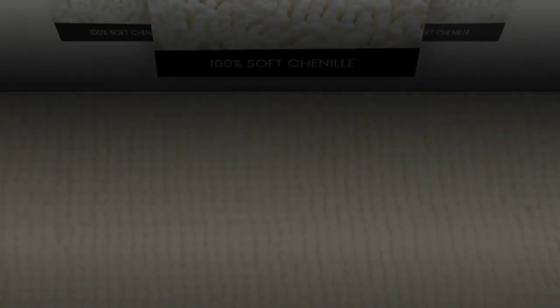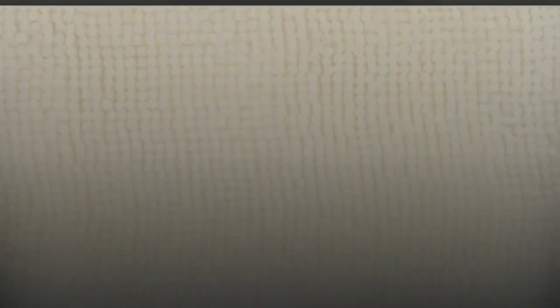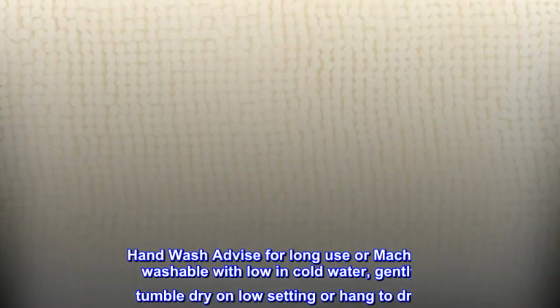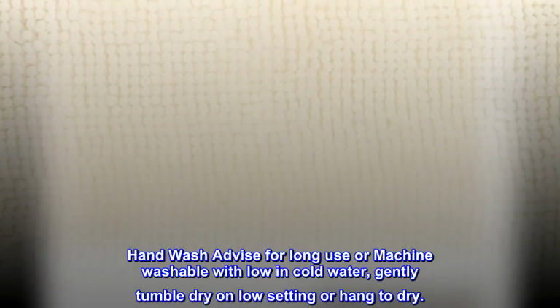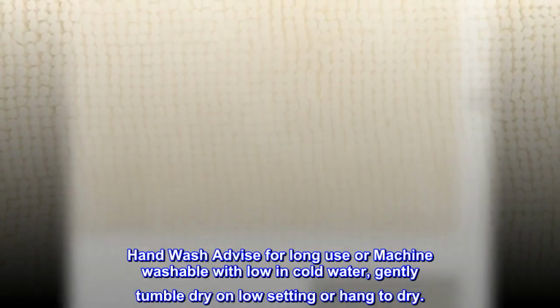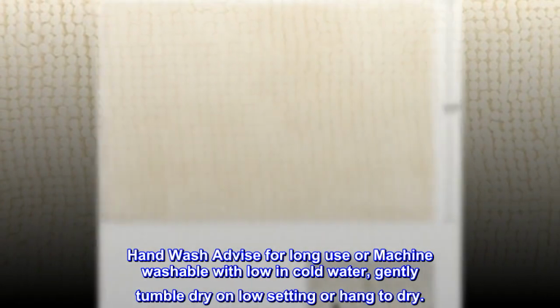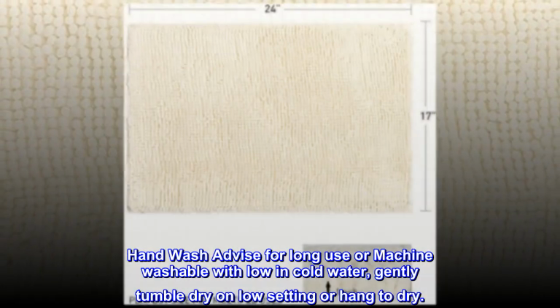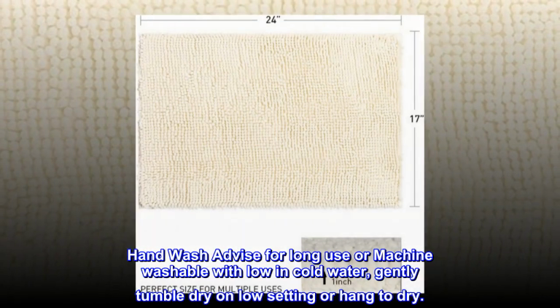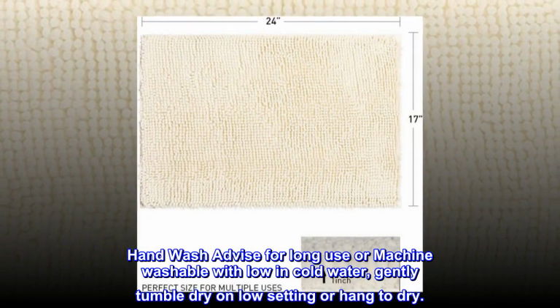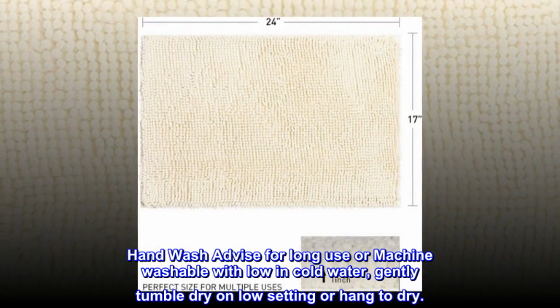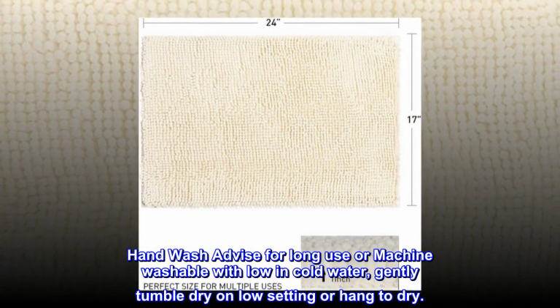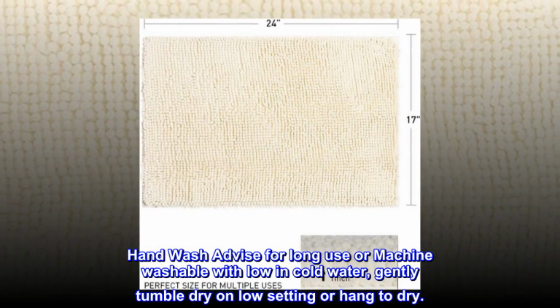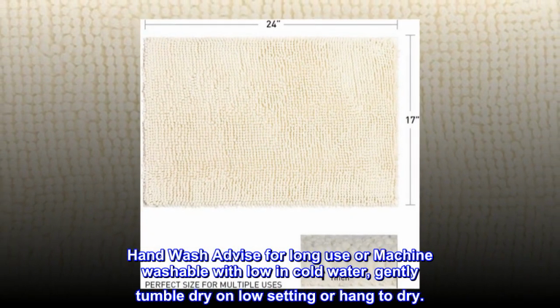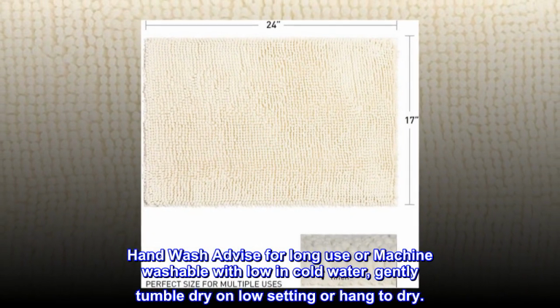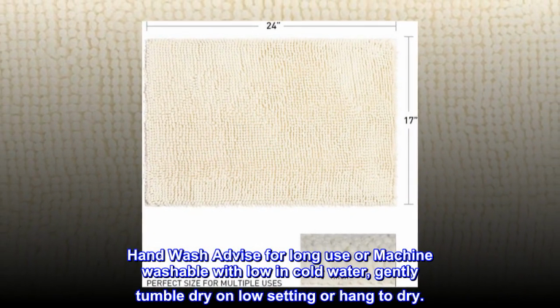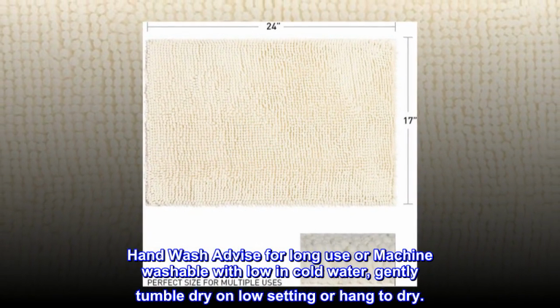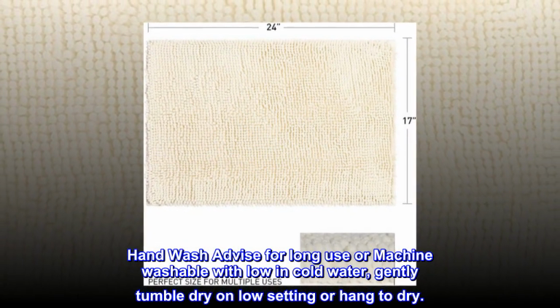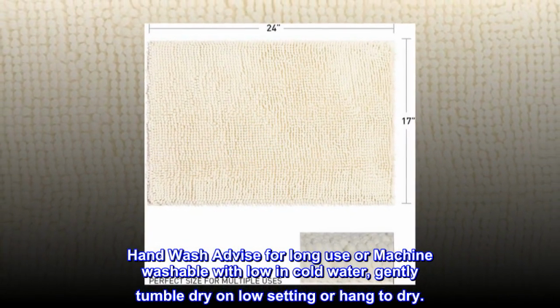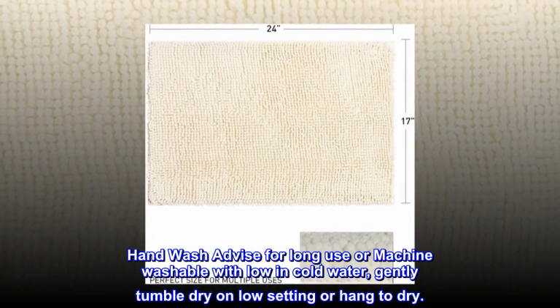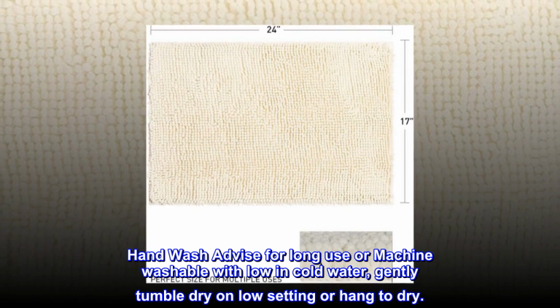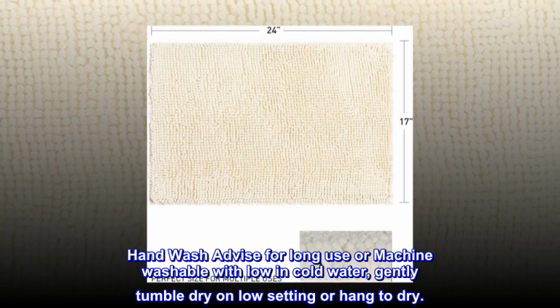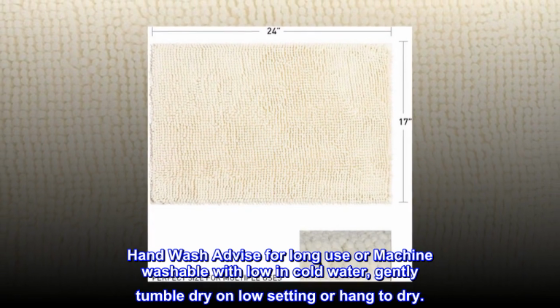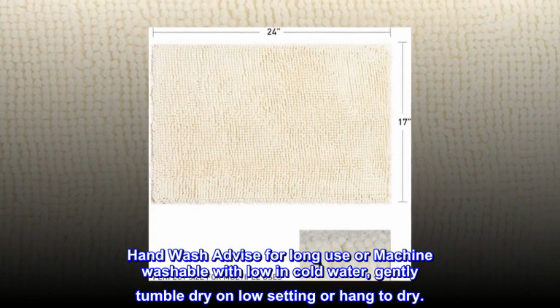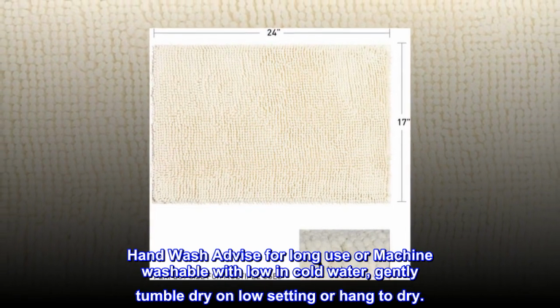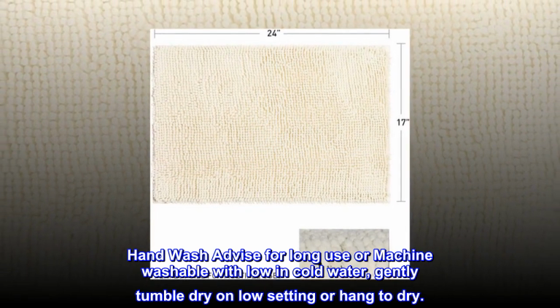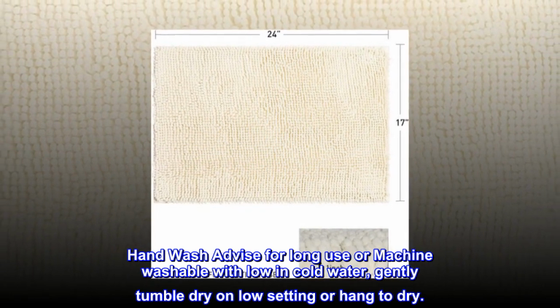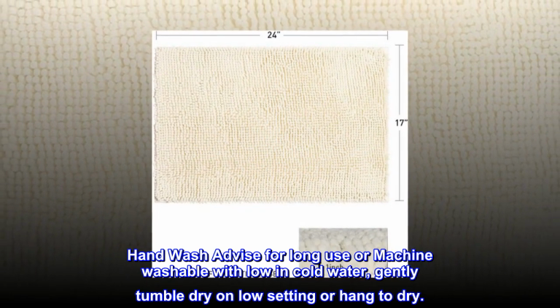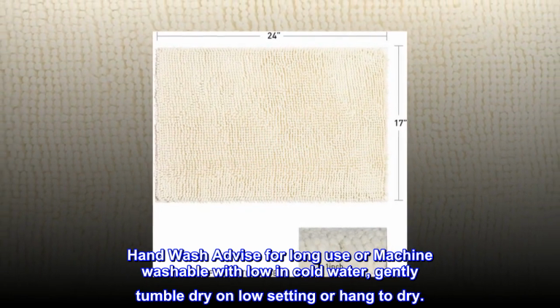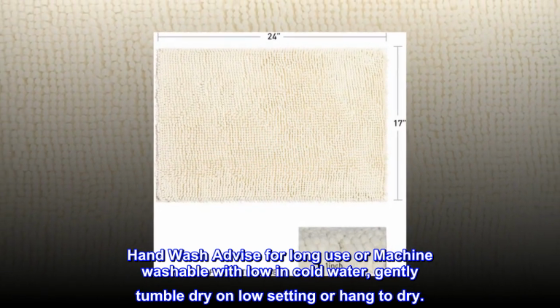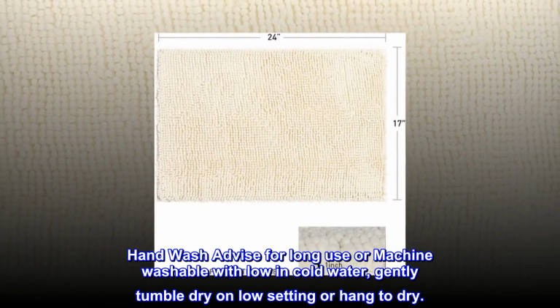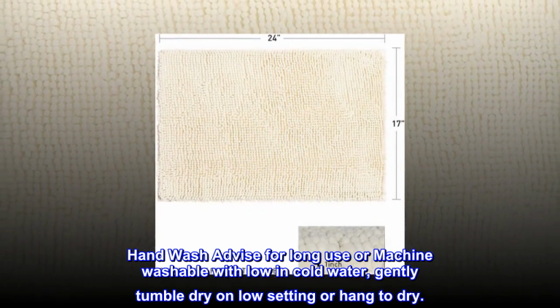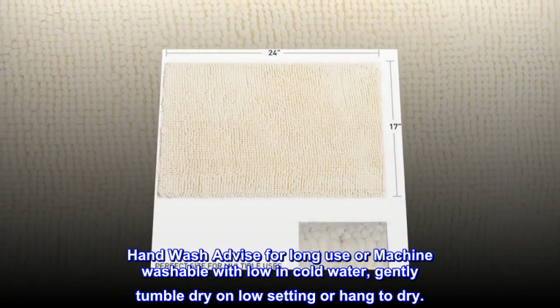Hand wash advised for long use, or machine washable on low in cold water. Gently tumble dry on low setting or hang to dry.